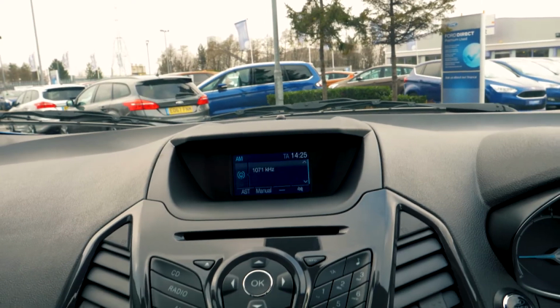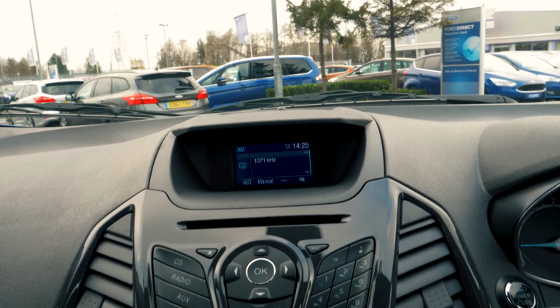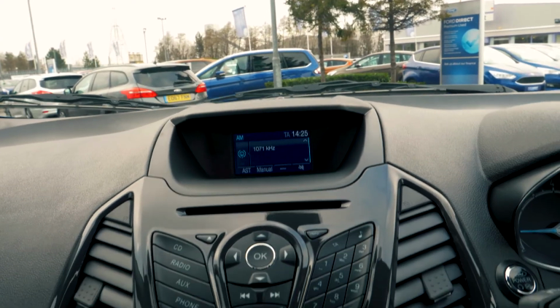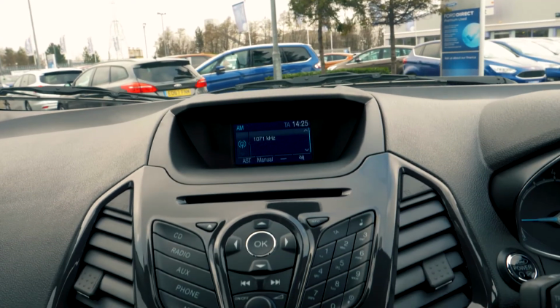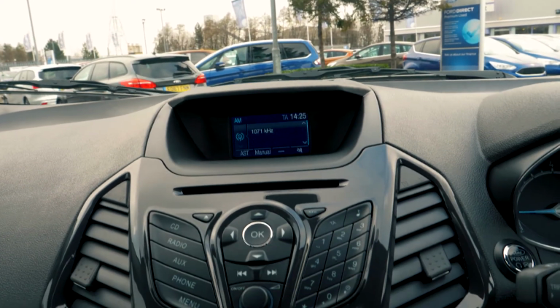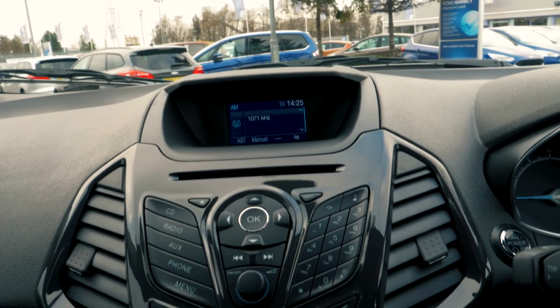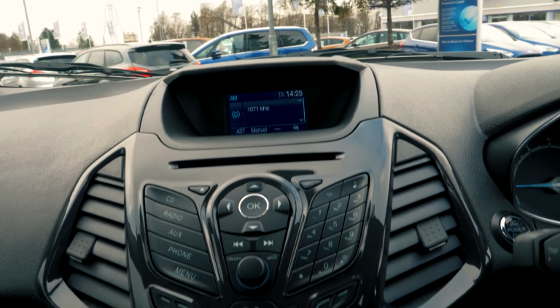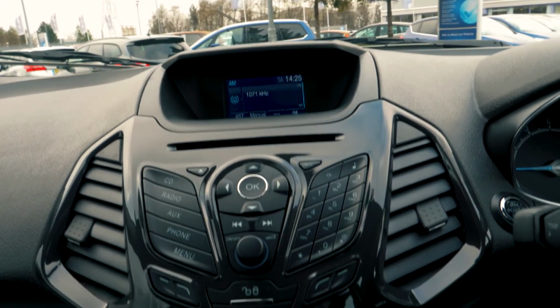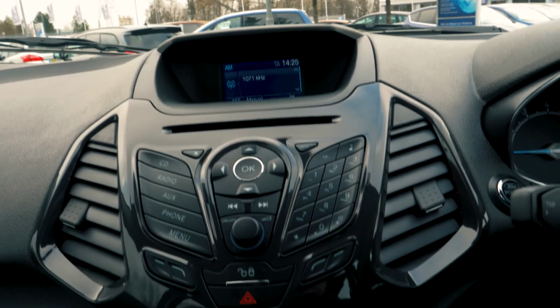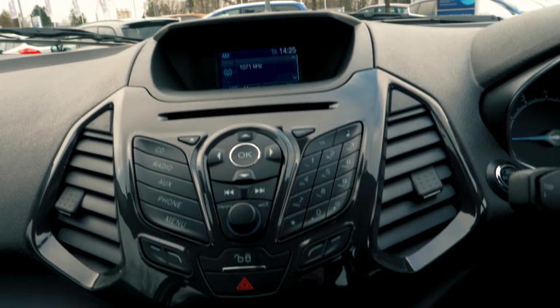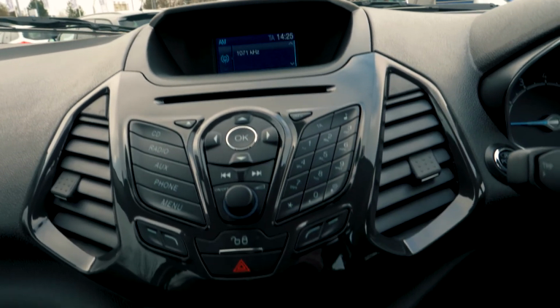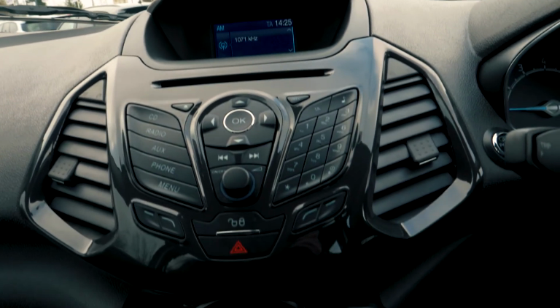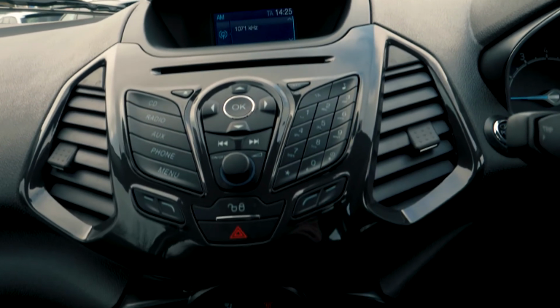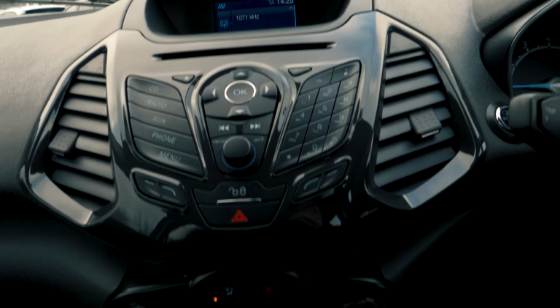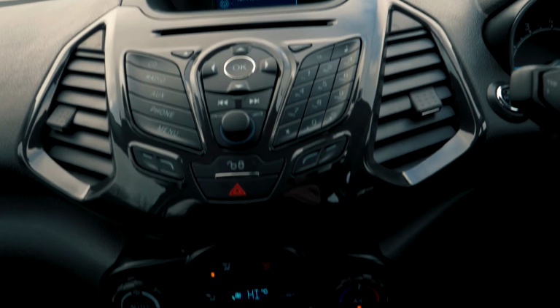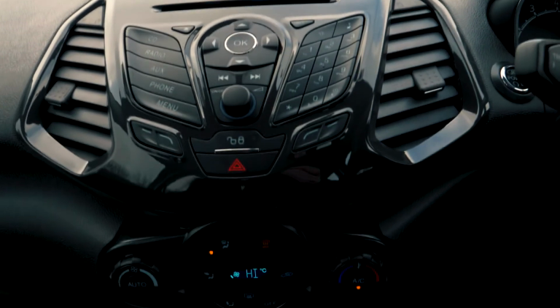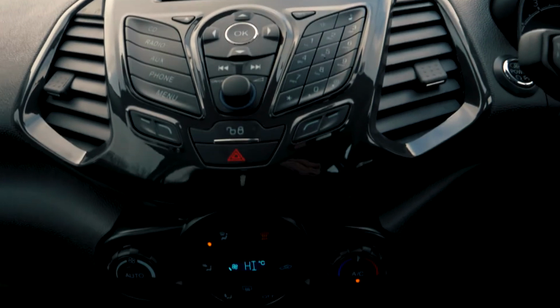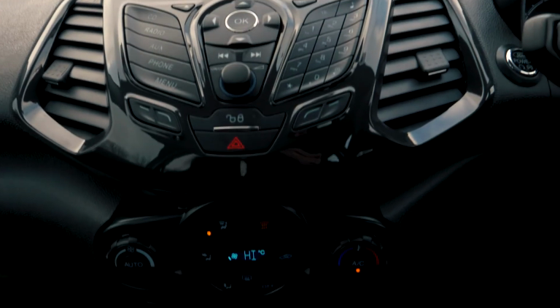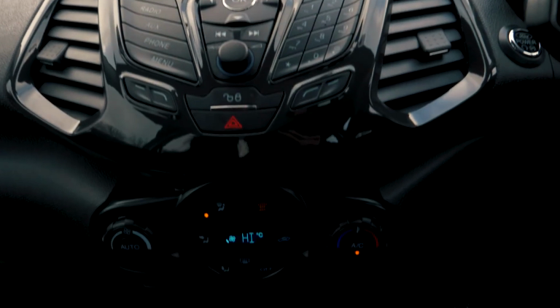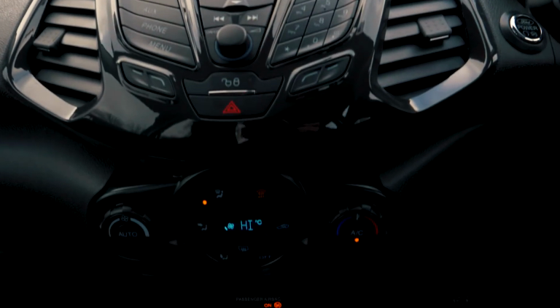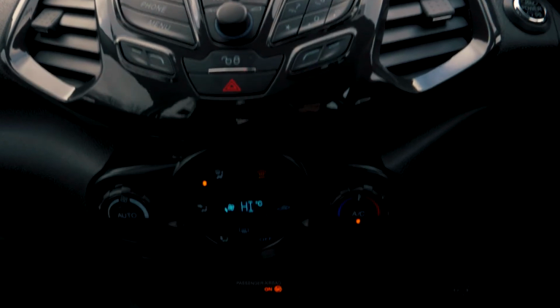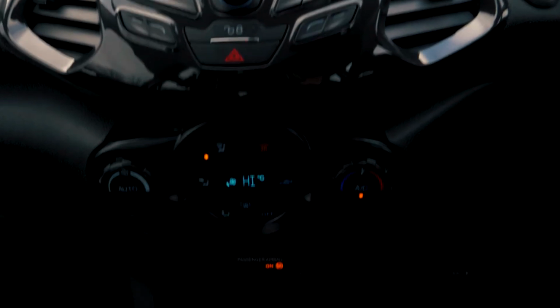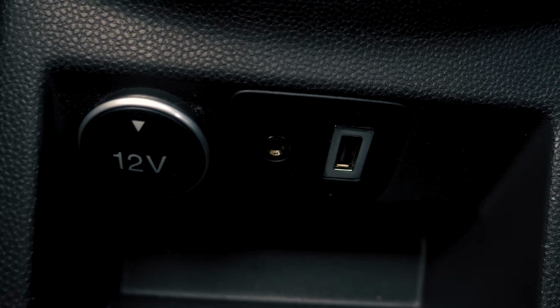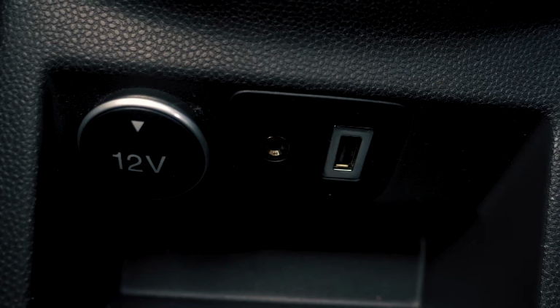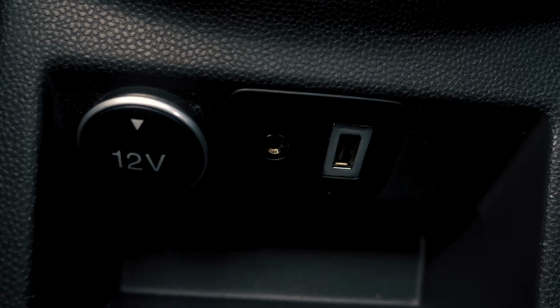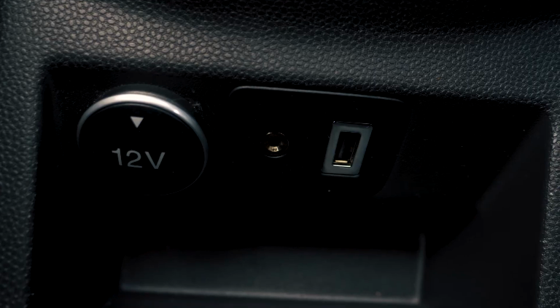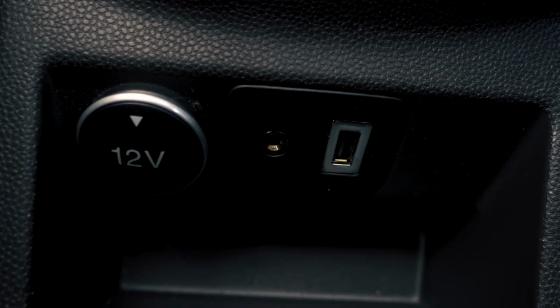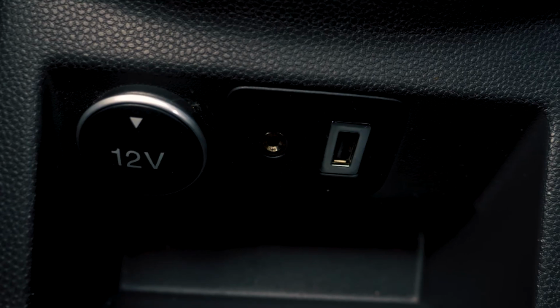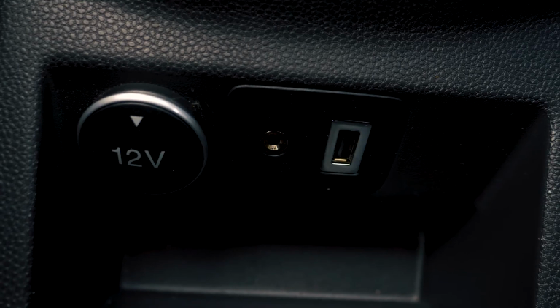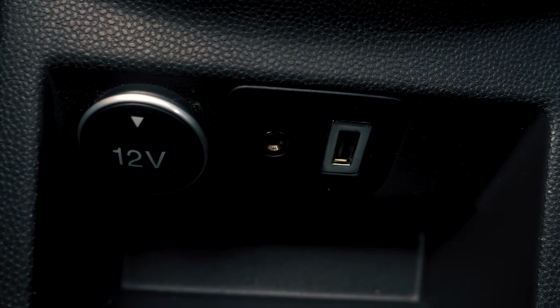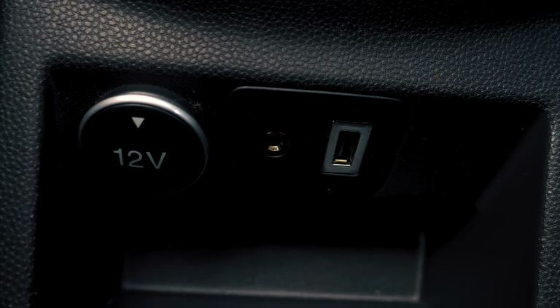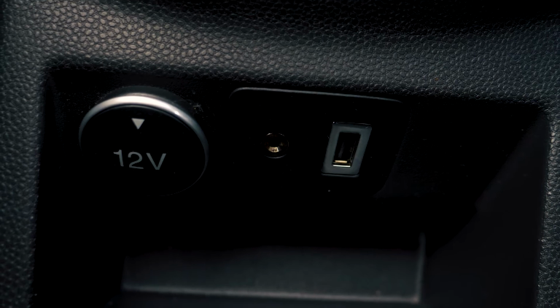Bluetooth and USB connectivity are built in so you can link your phone up to the car.